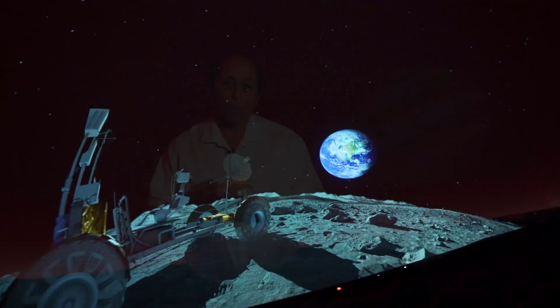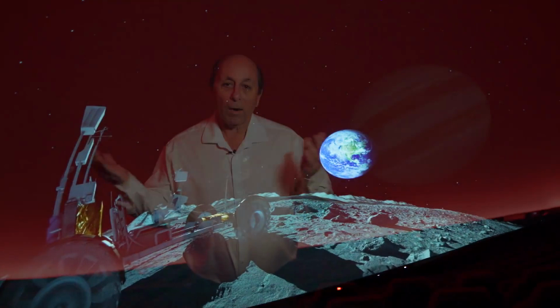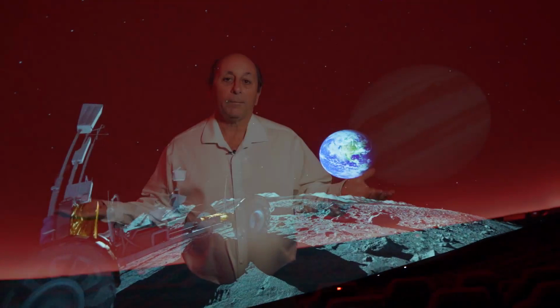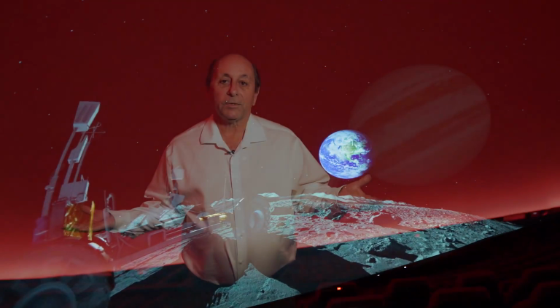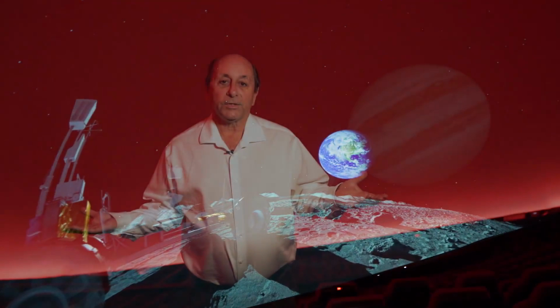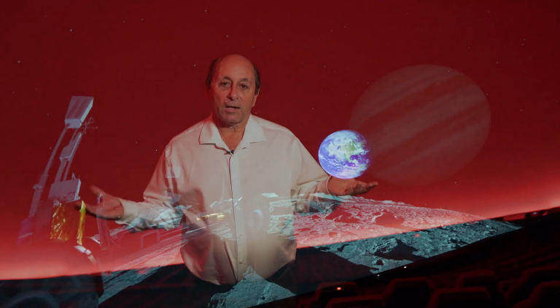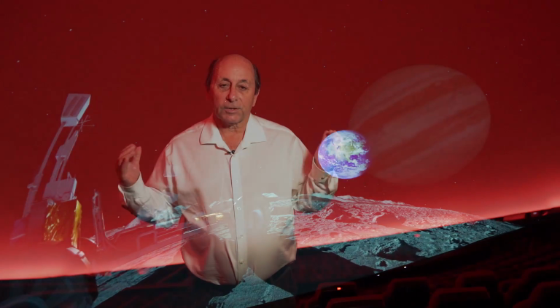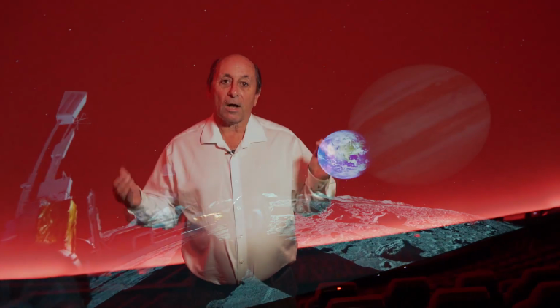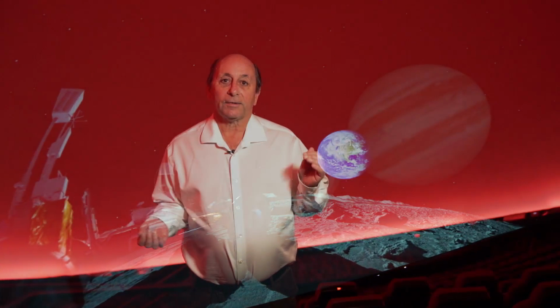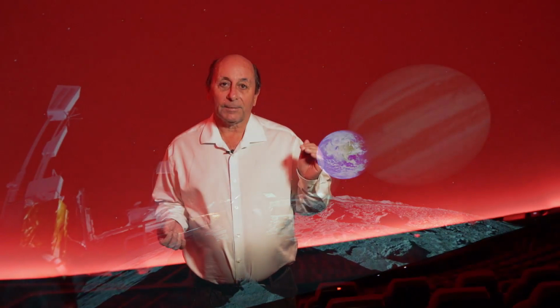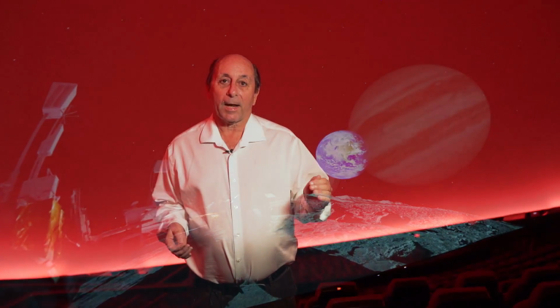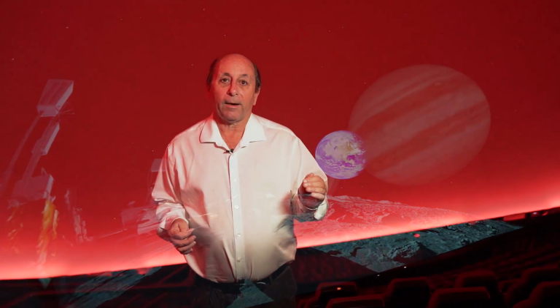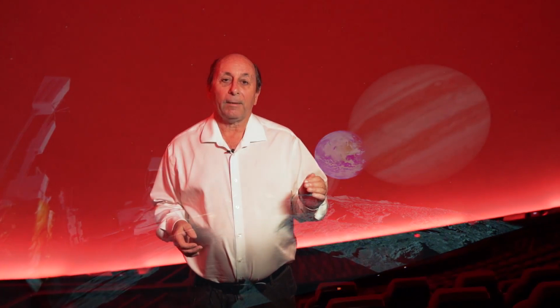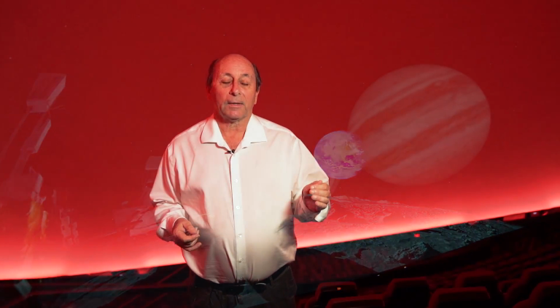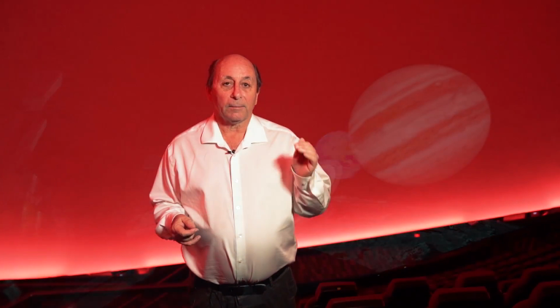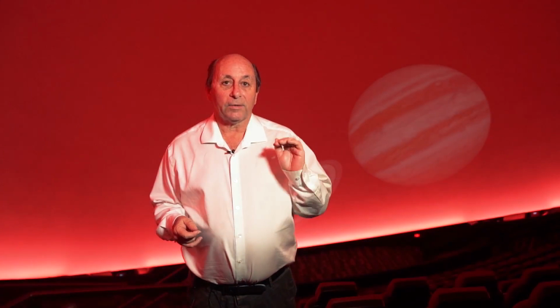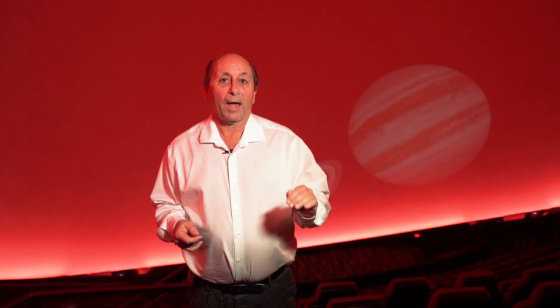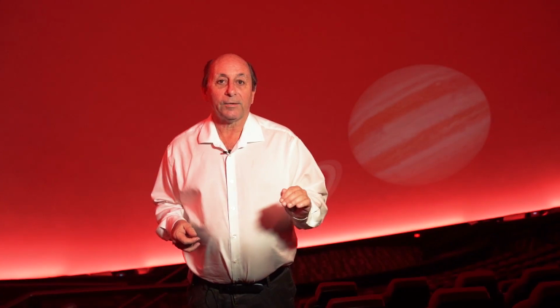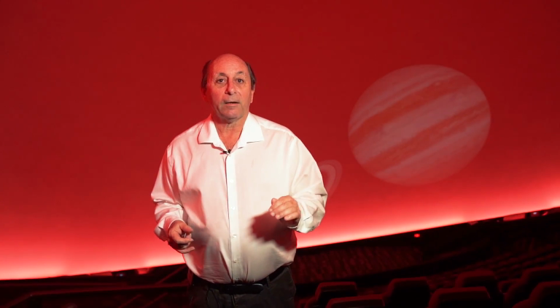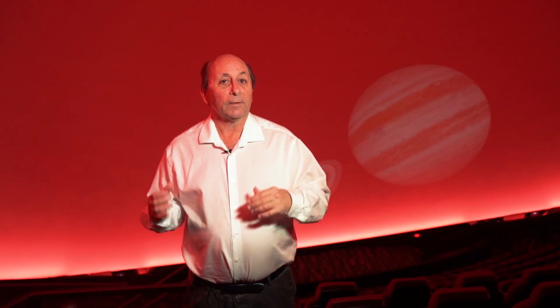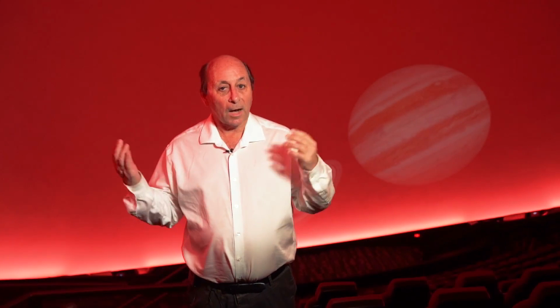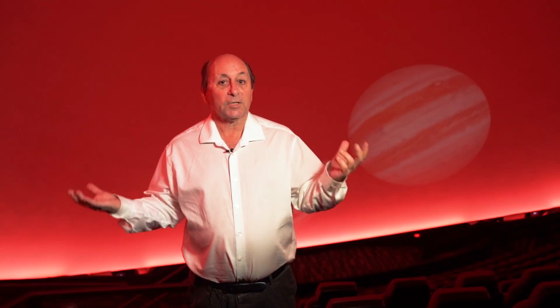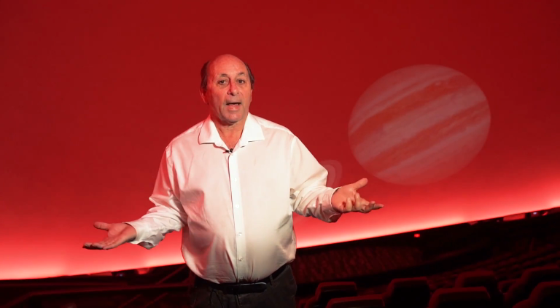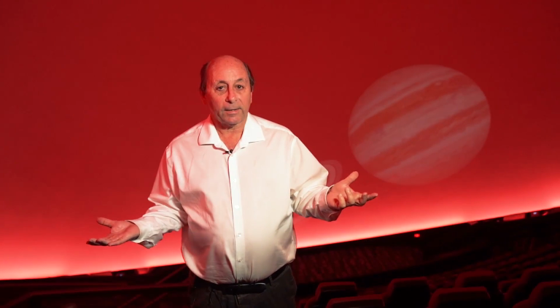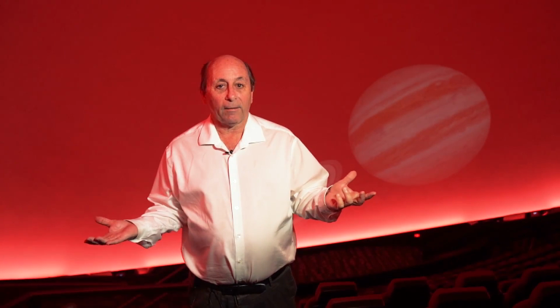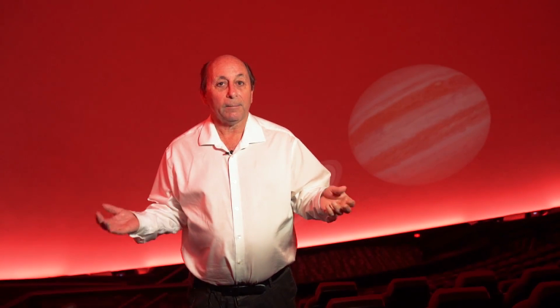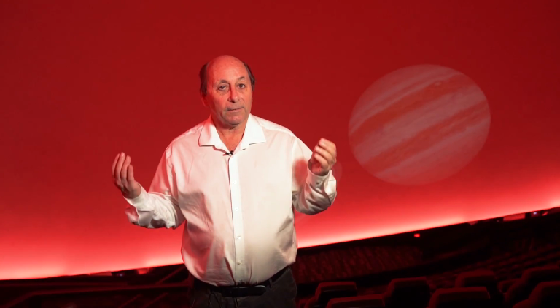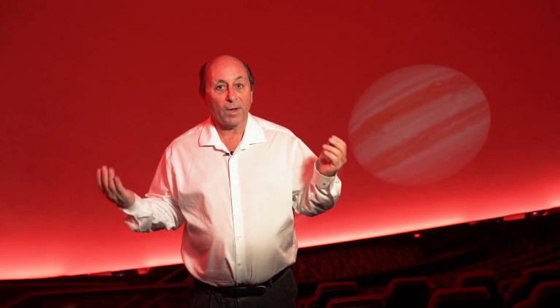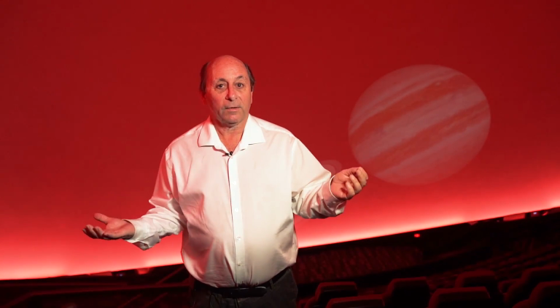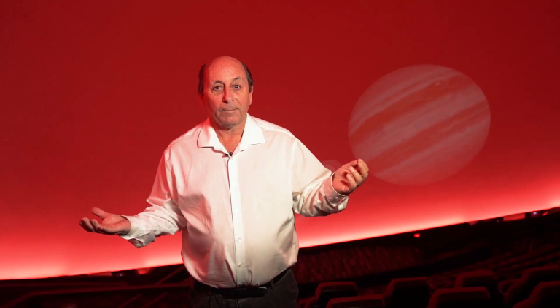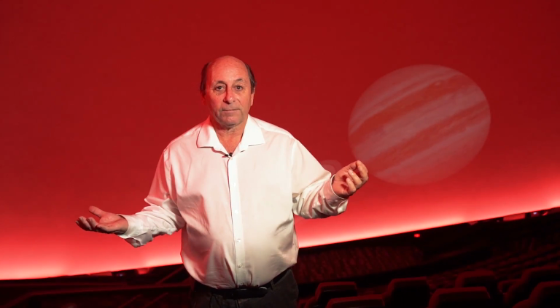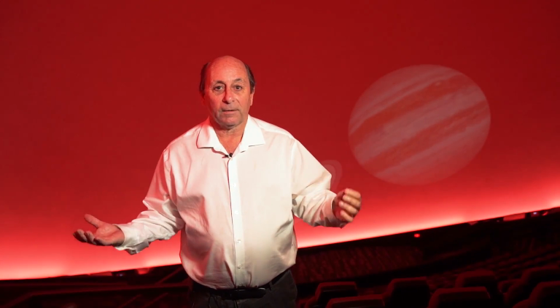Welcome to the Jennifer Chelsea Planetarium at the Liberty Science Center, the largest planetarium in the Western Hemisphere.